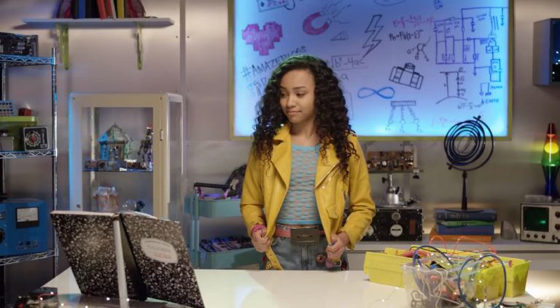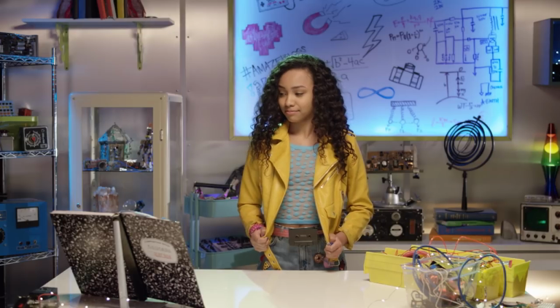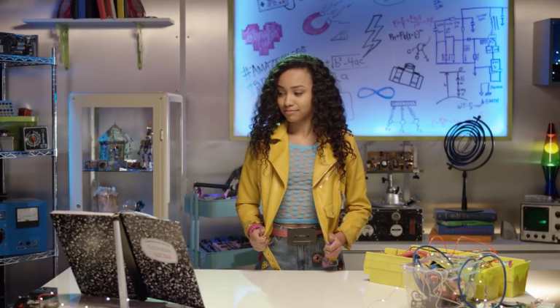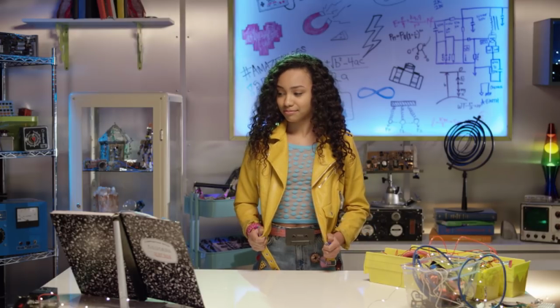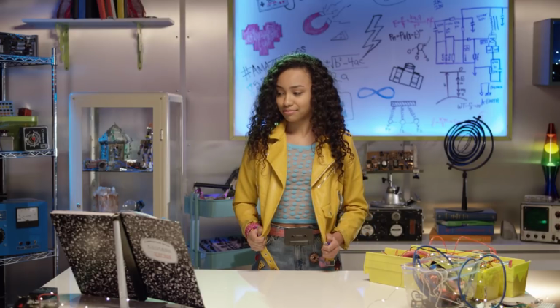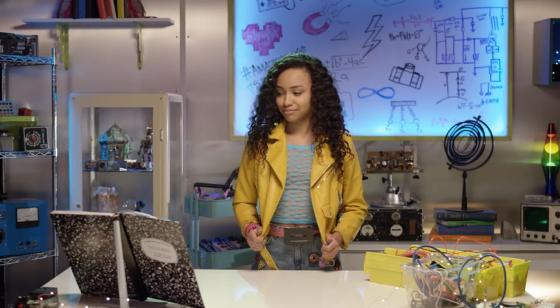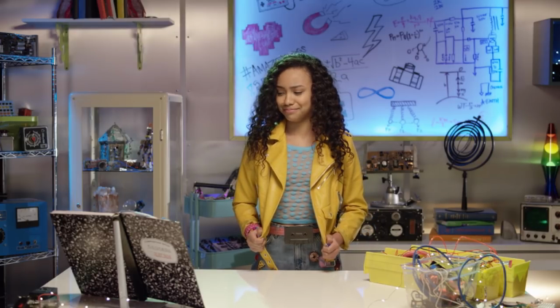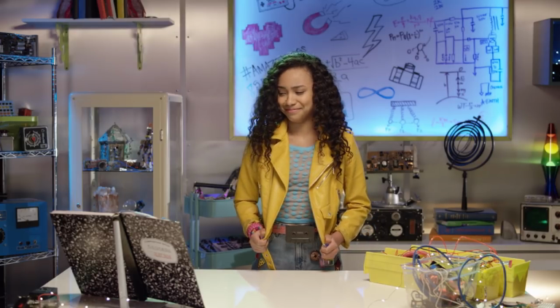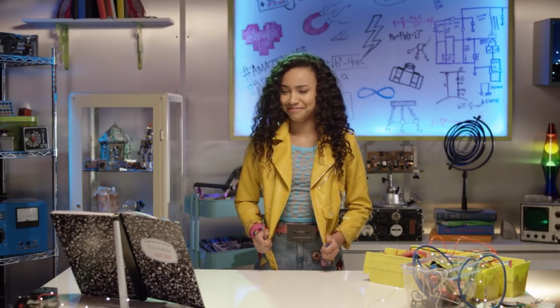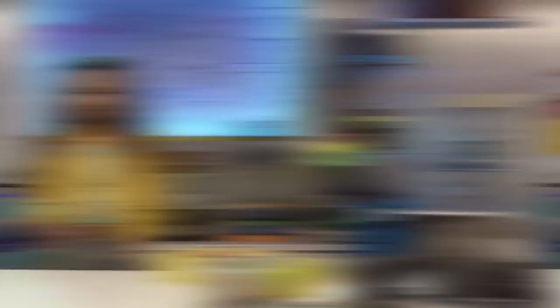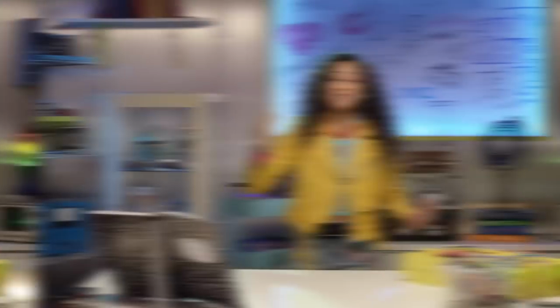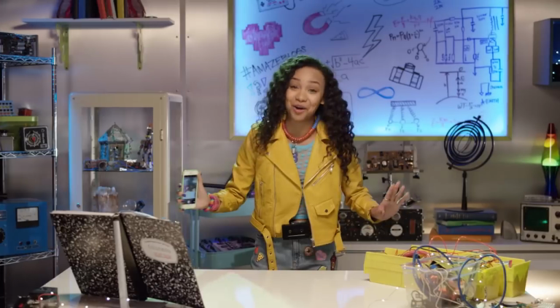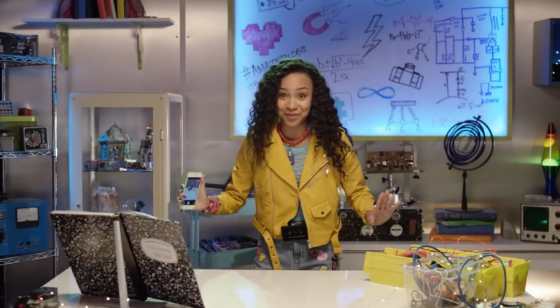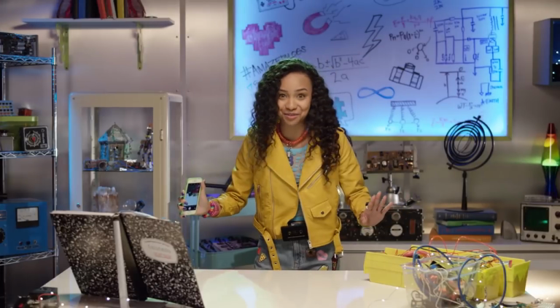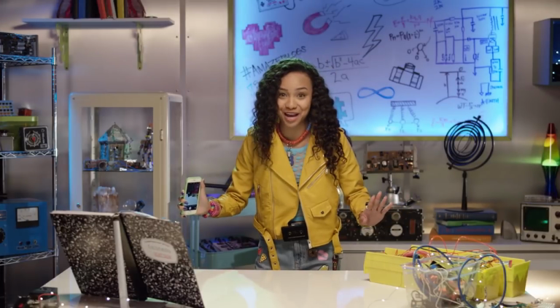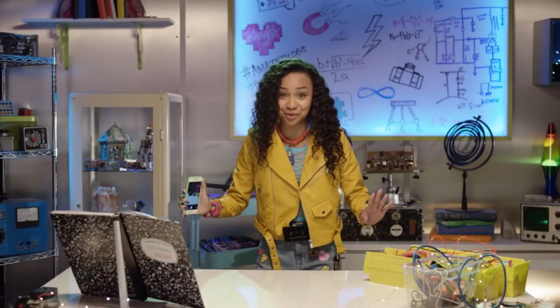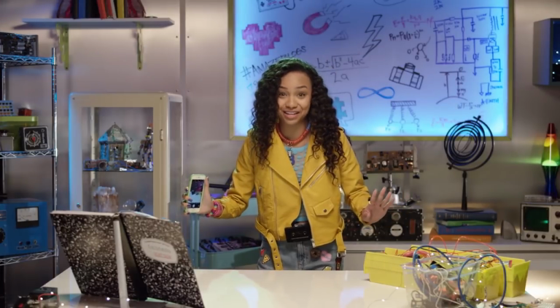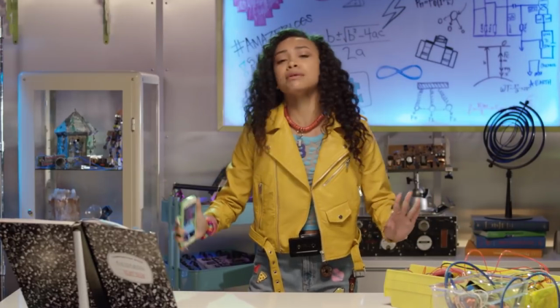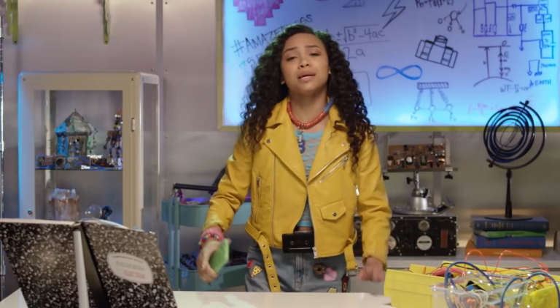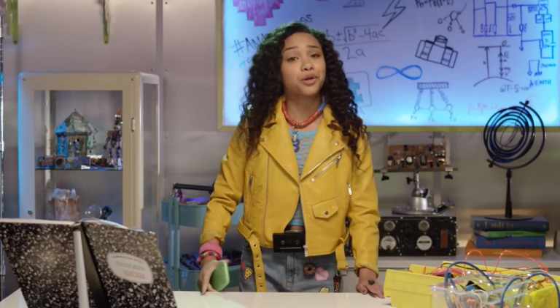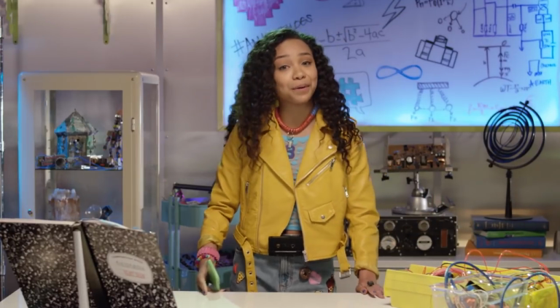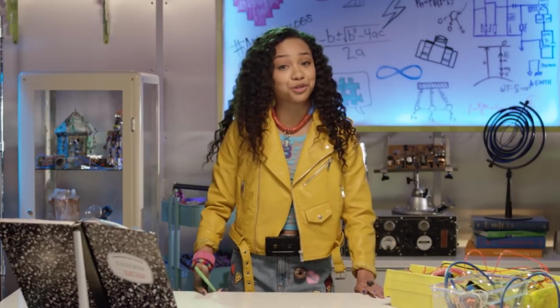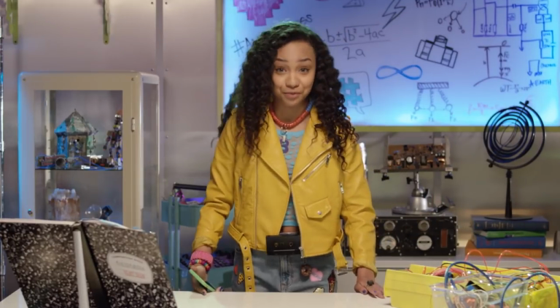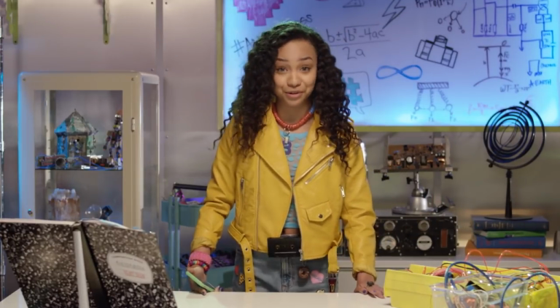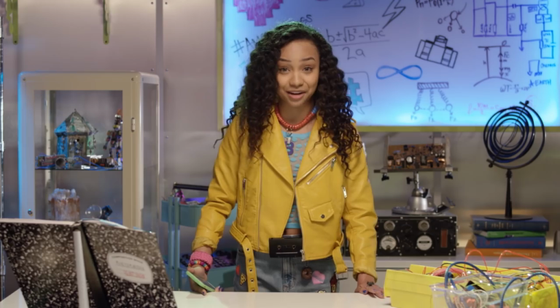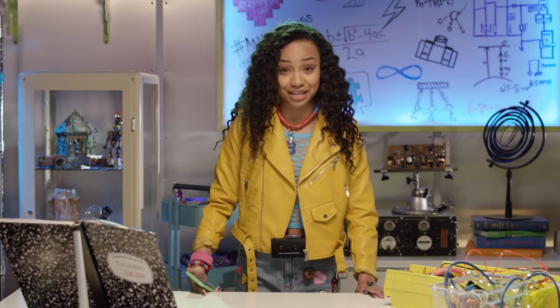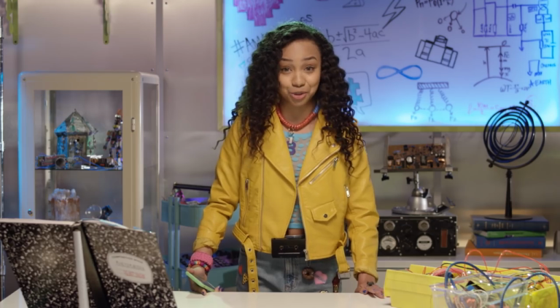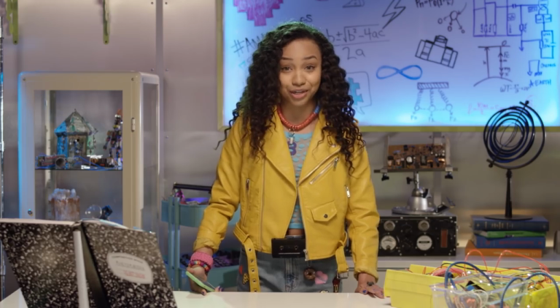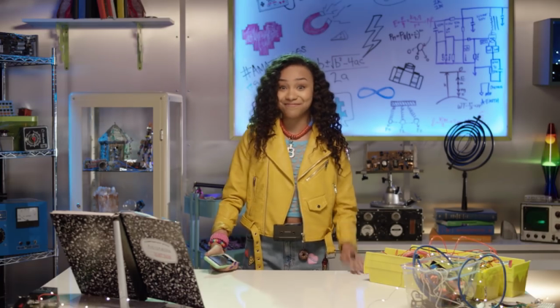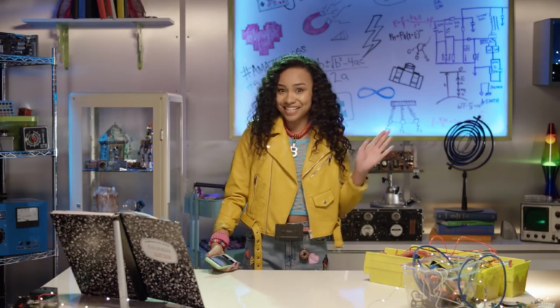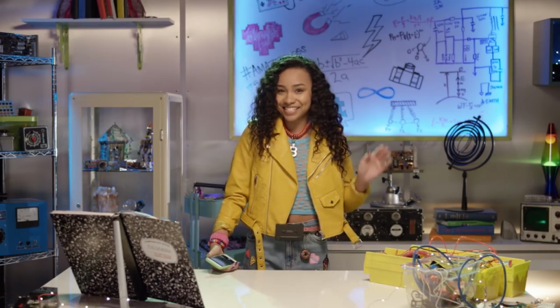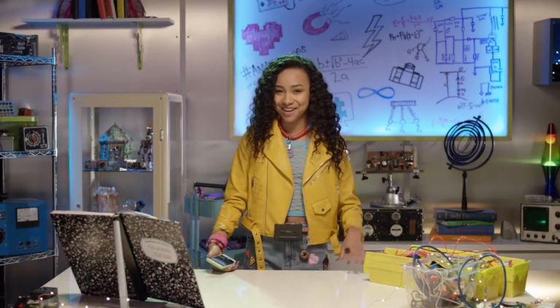Does it come in my size? I'm totes ready for fashion week. Send me your pictures of your Recycle Tech jewelry. See you next time!